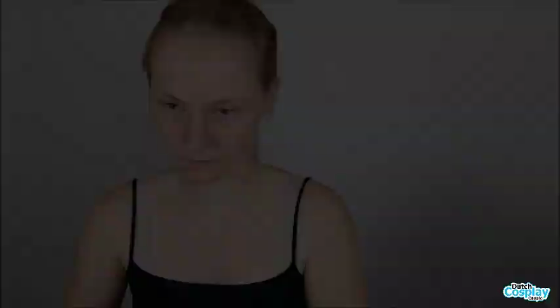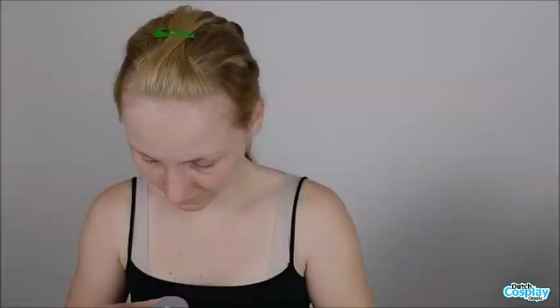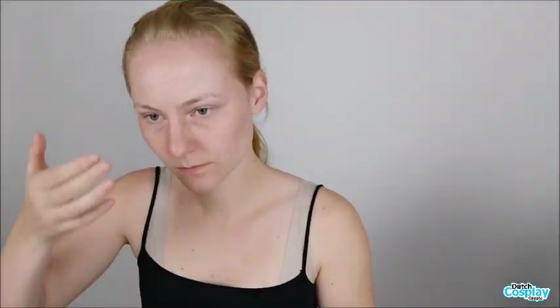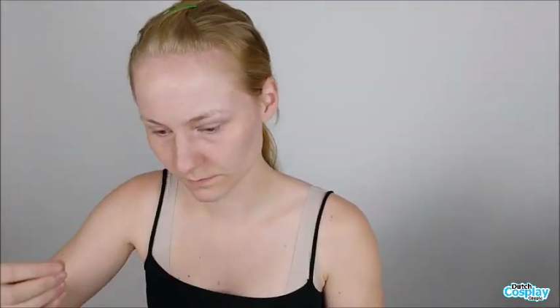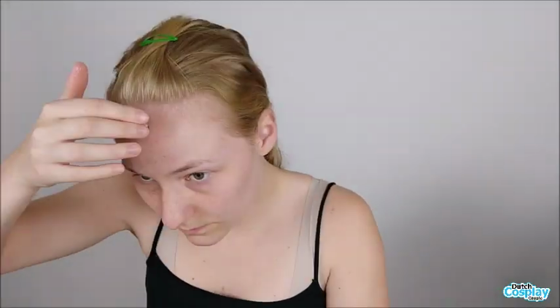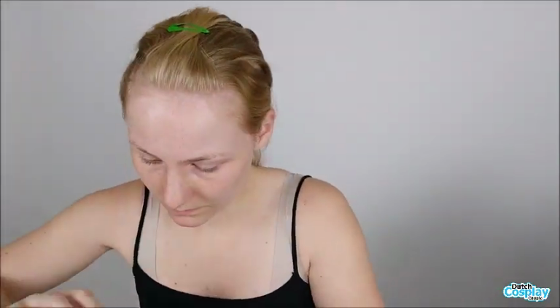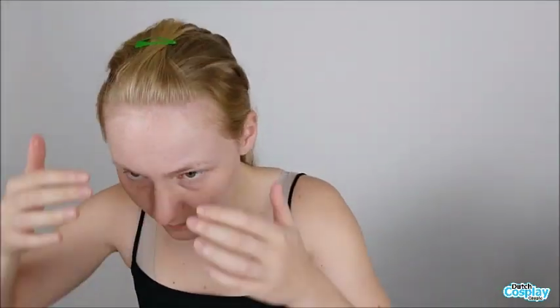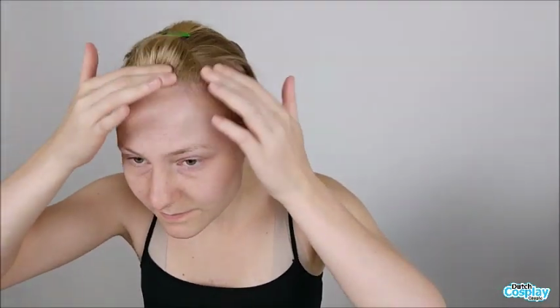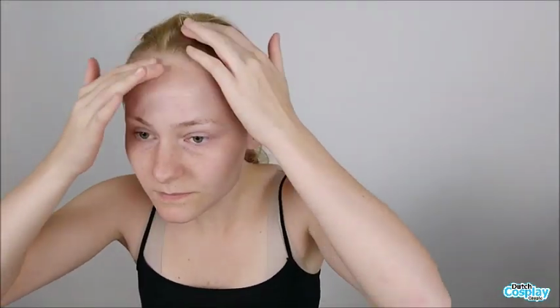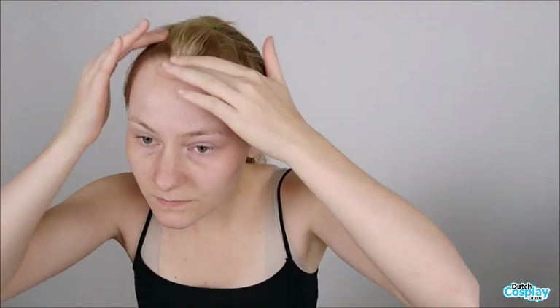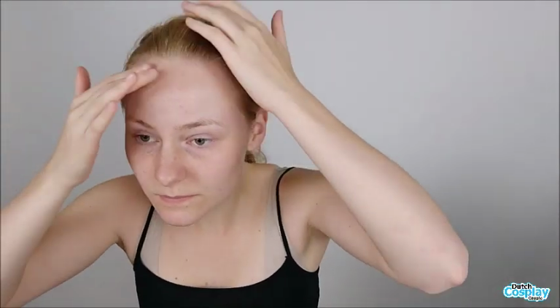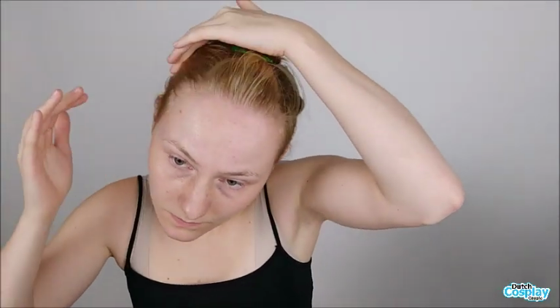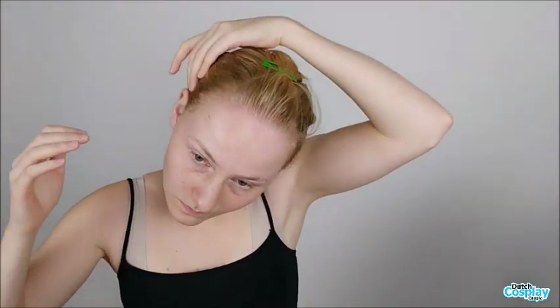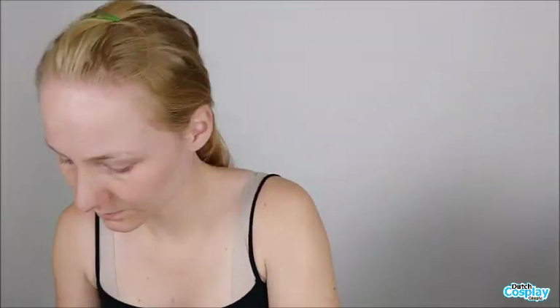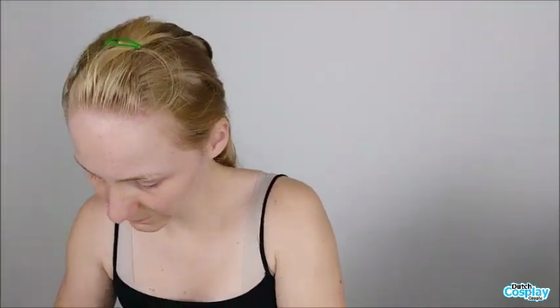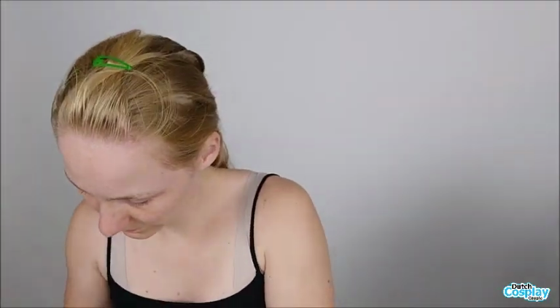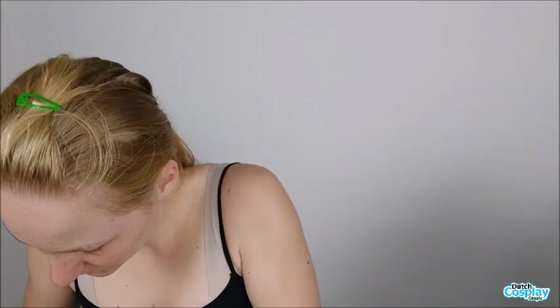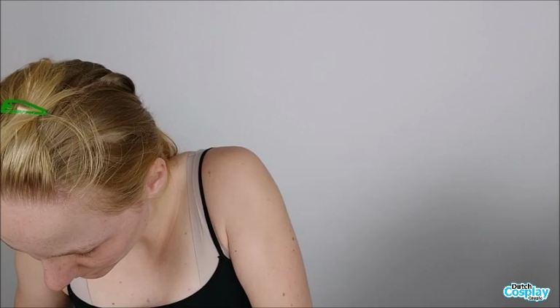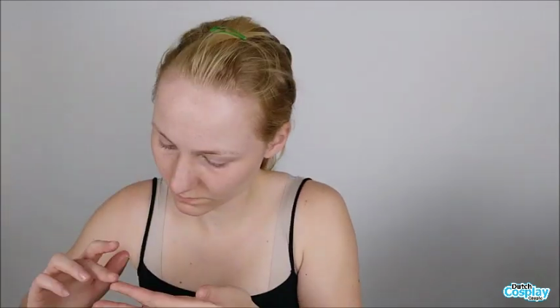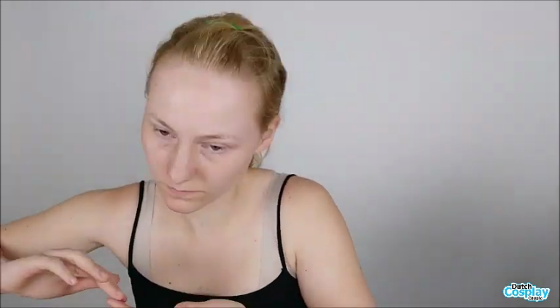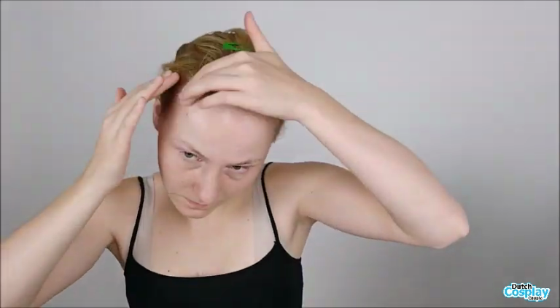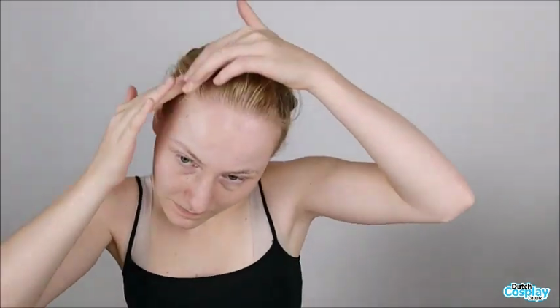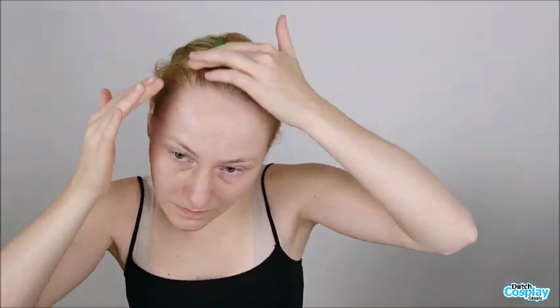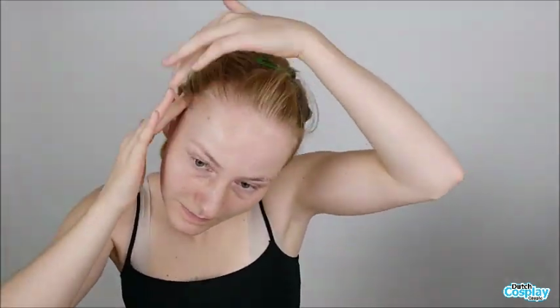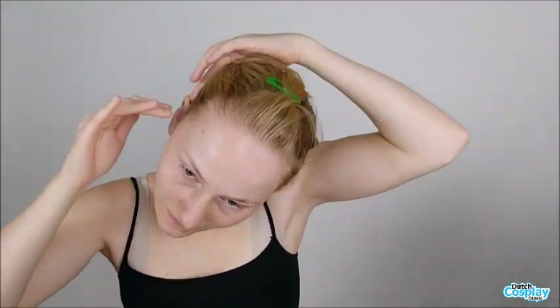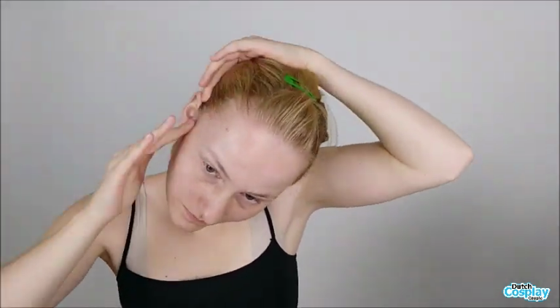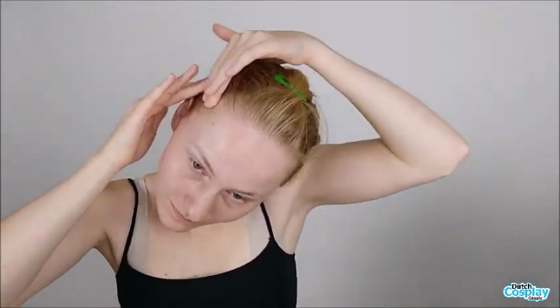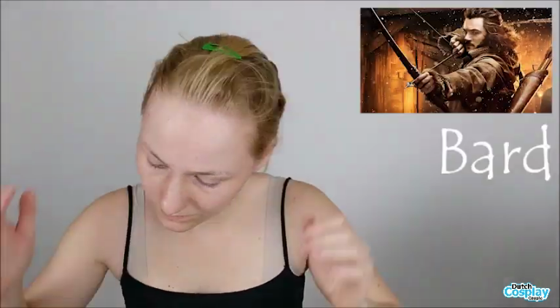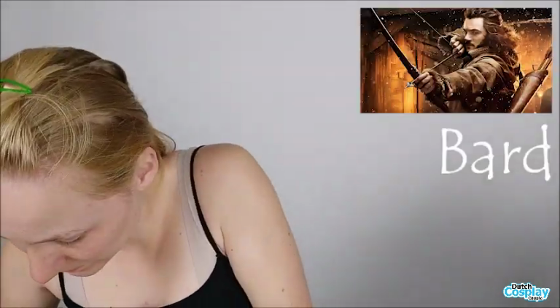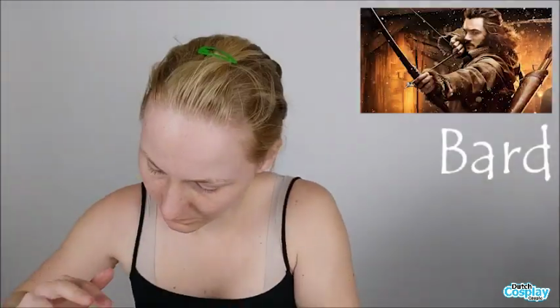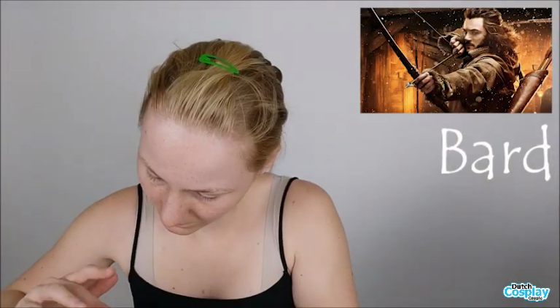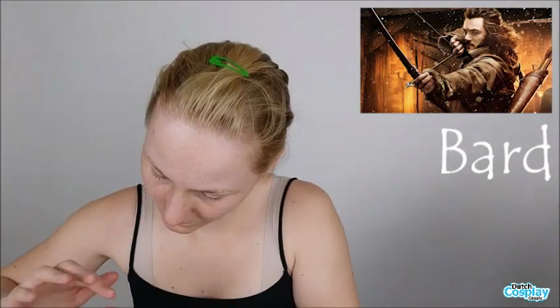Hey everyone, my name is Aveline the Cosplay from Dutch Cosplay Couple. And in this video I will explain how I transform into Bard the Bowman from The Hobbit.